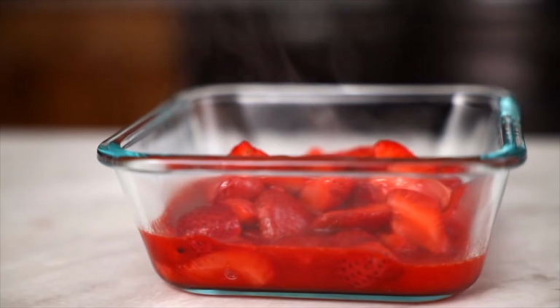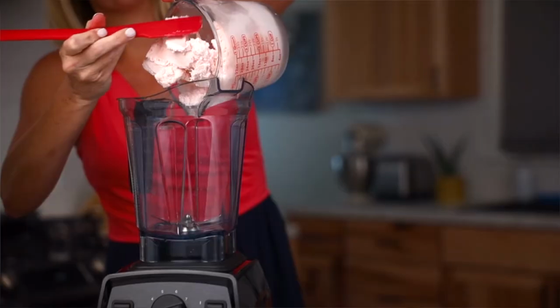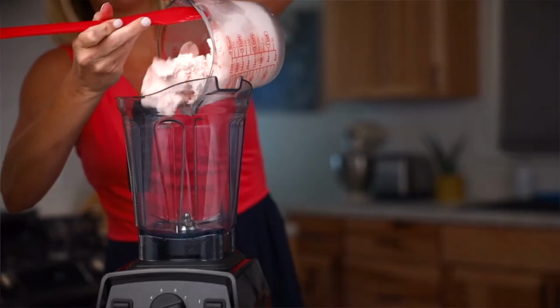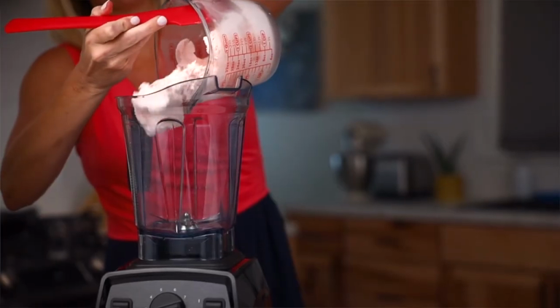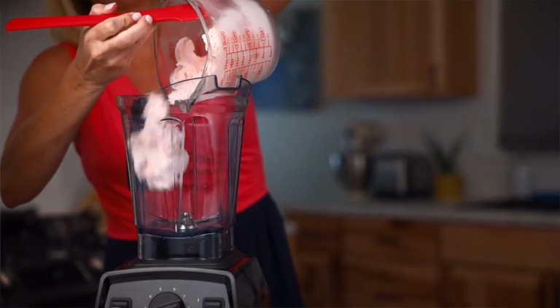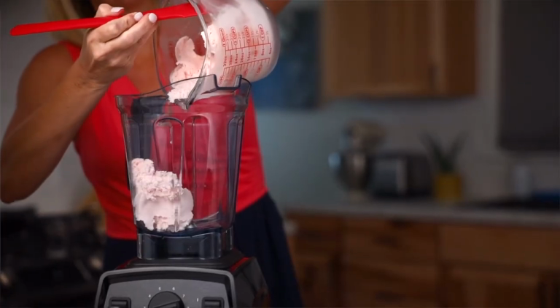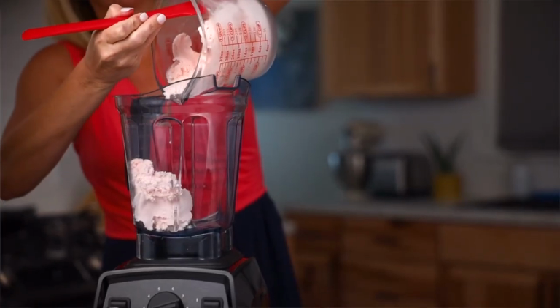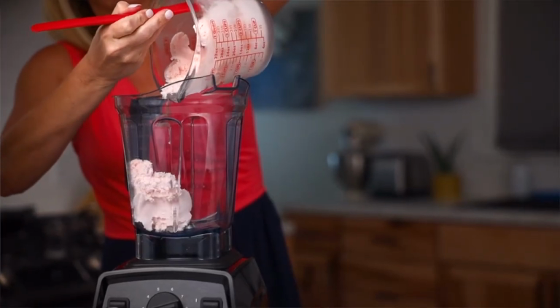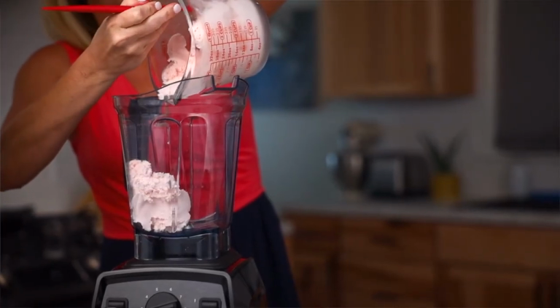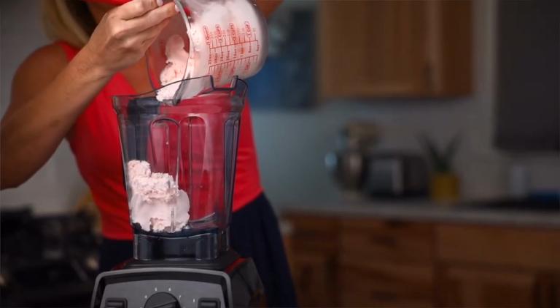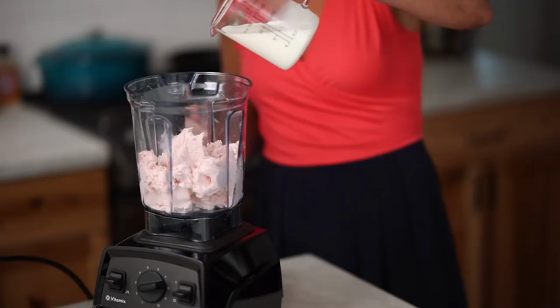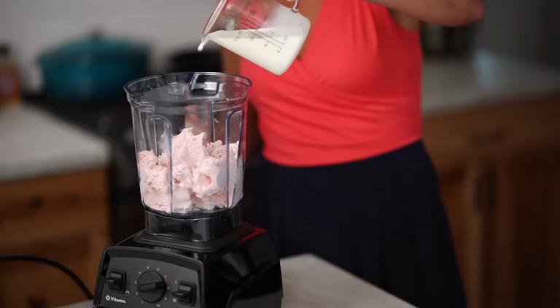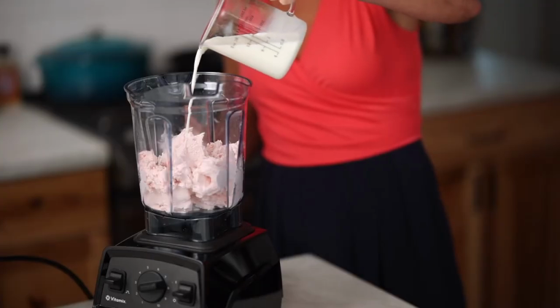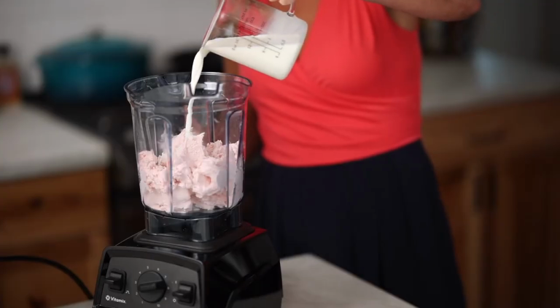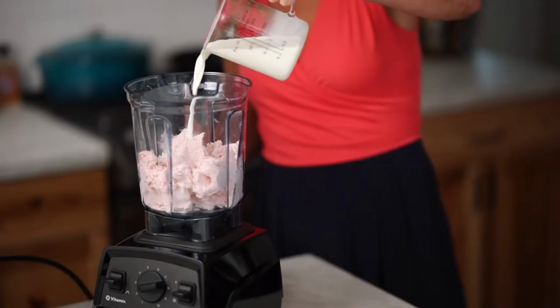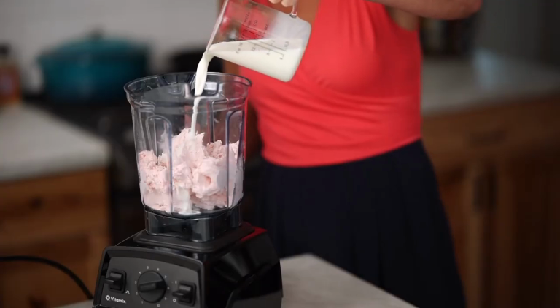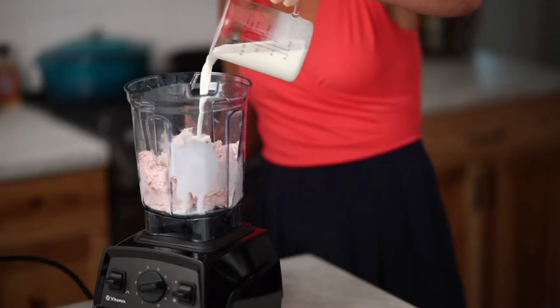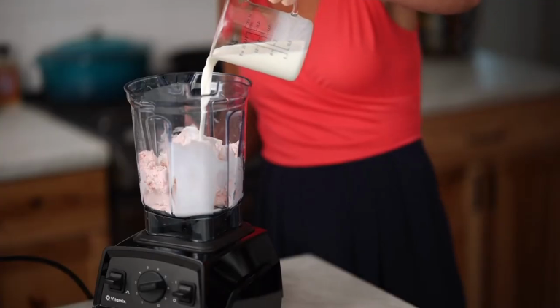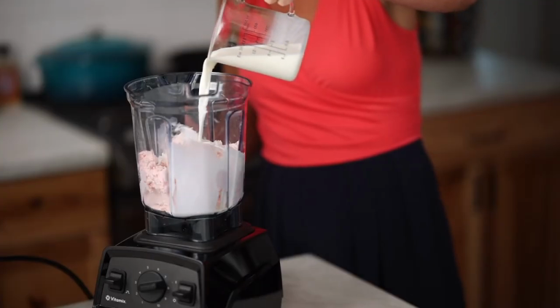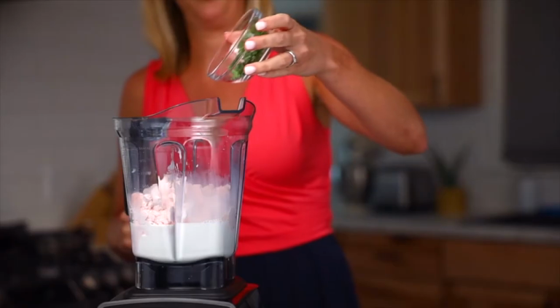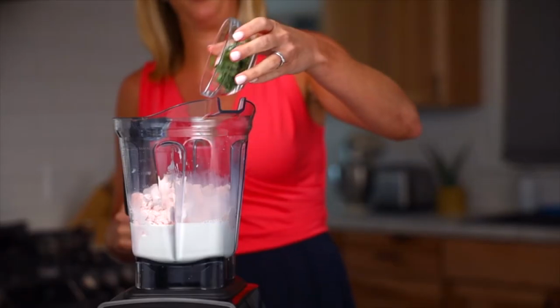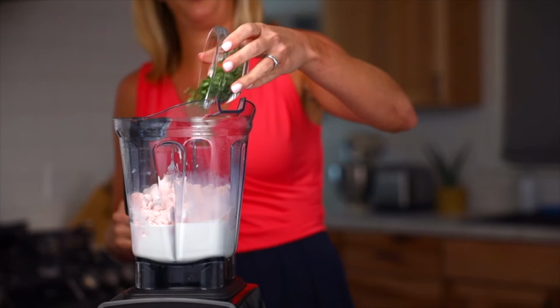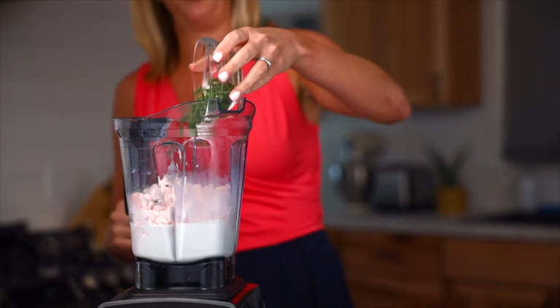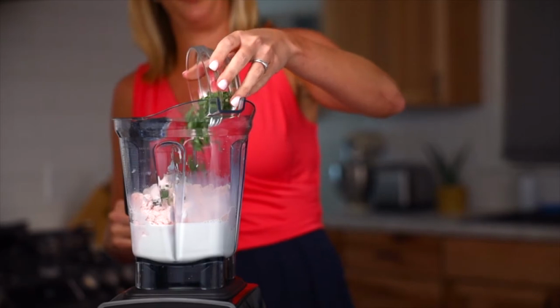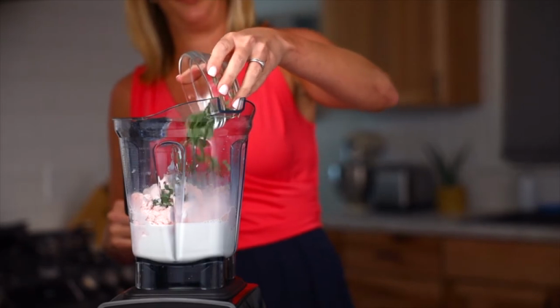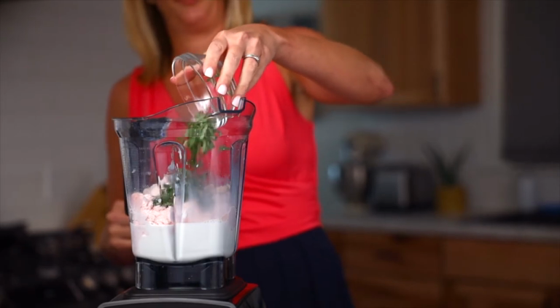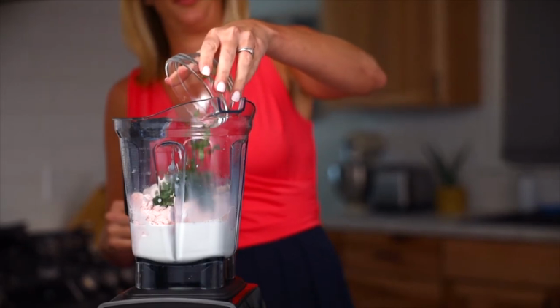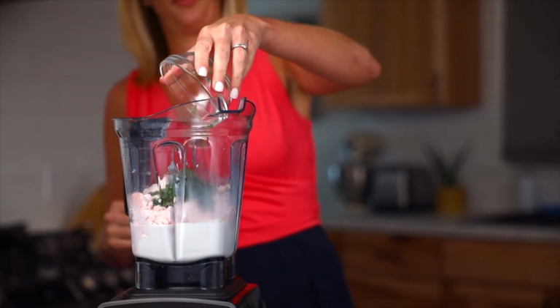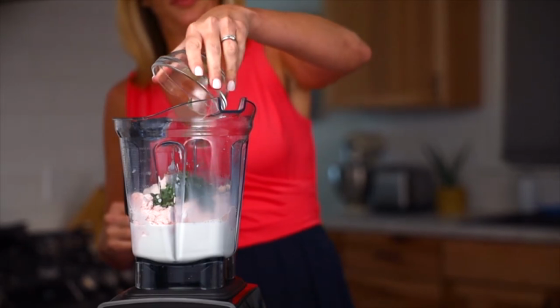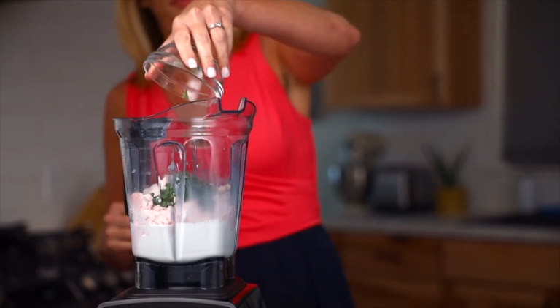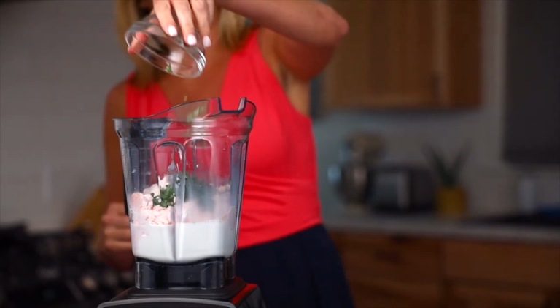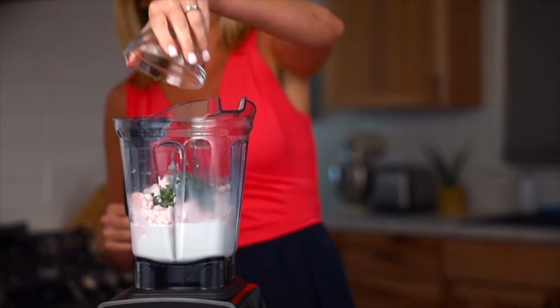Now, in a blender, puree ice cream, milk, and basil on high until smooth. For a thicker milkshake, simply use less milk.